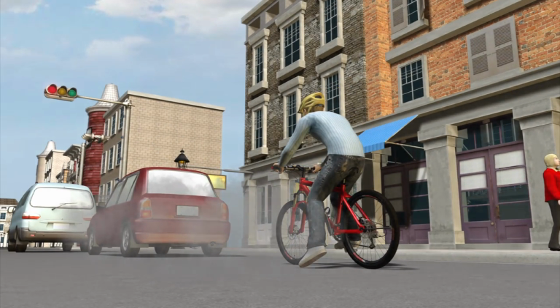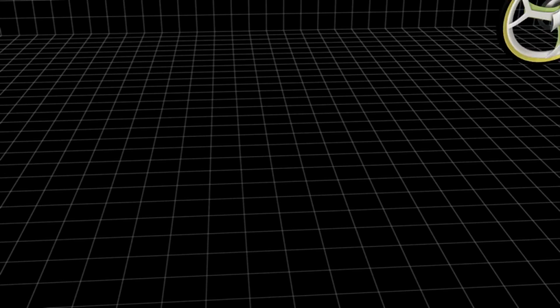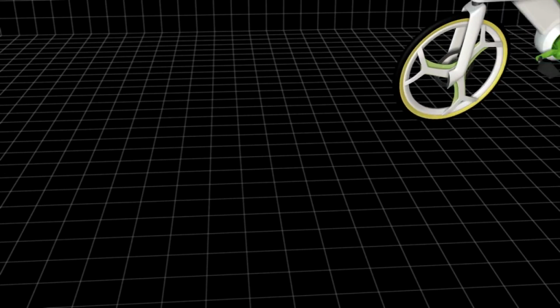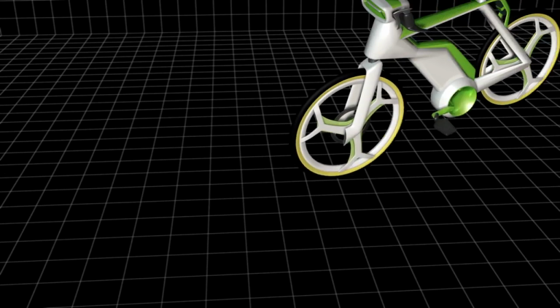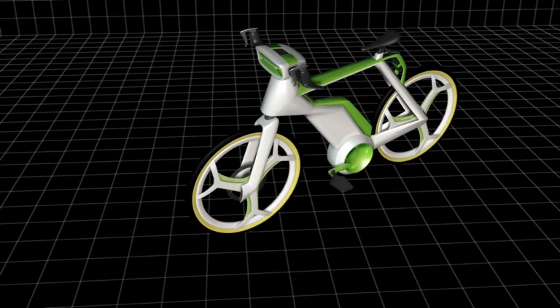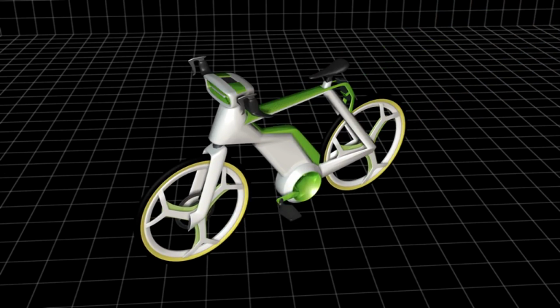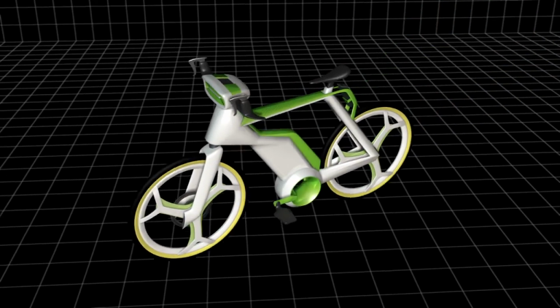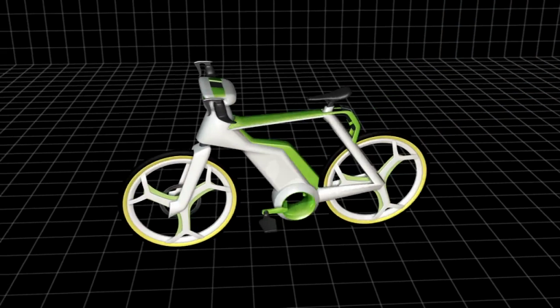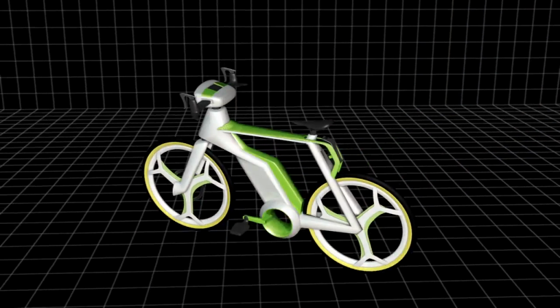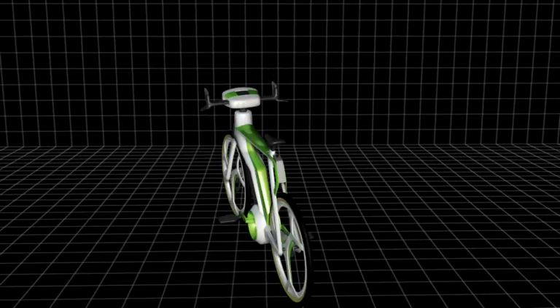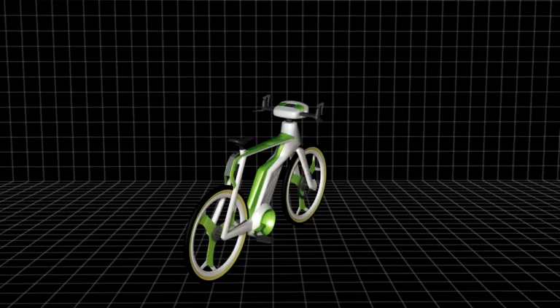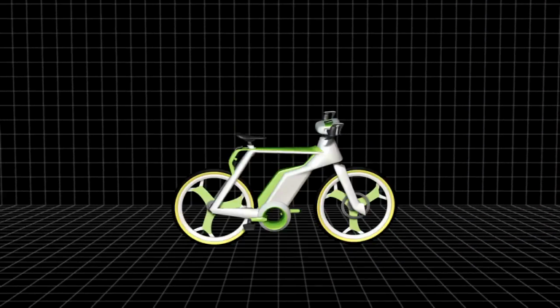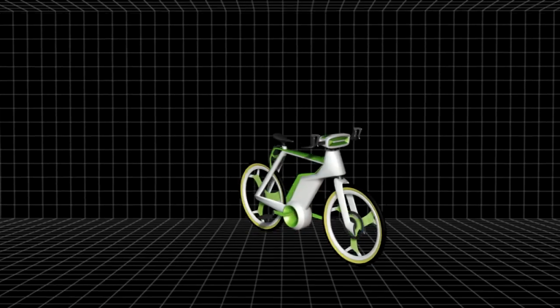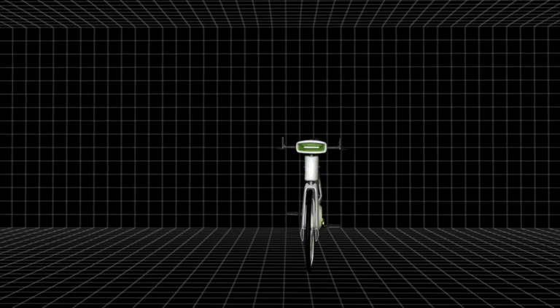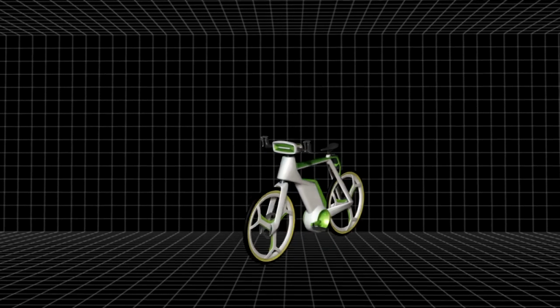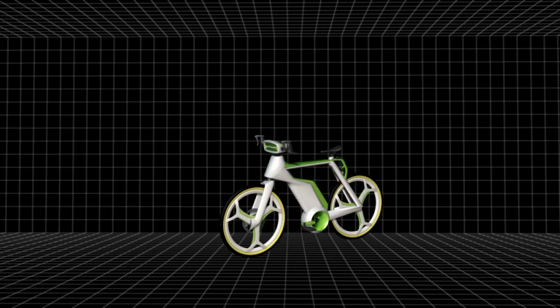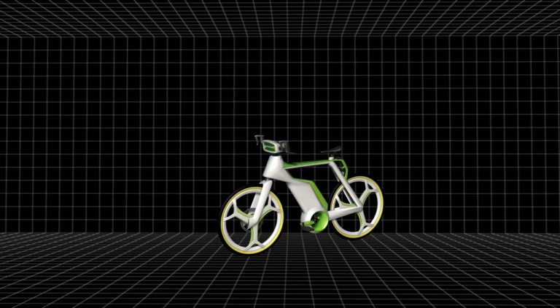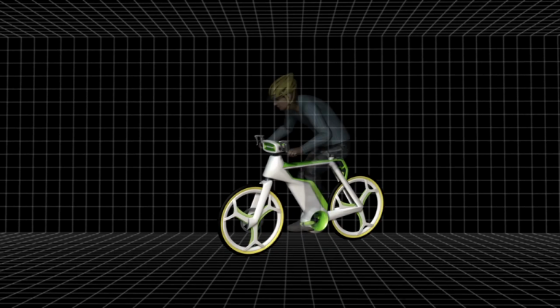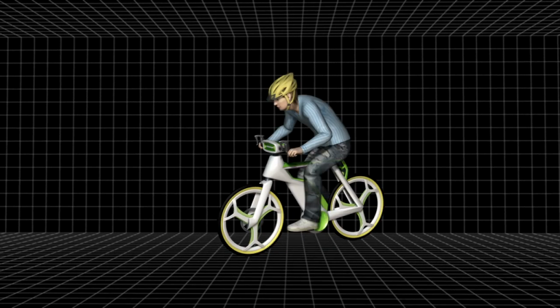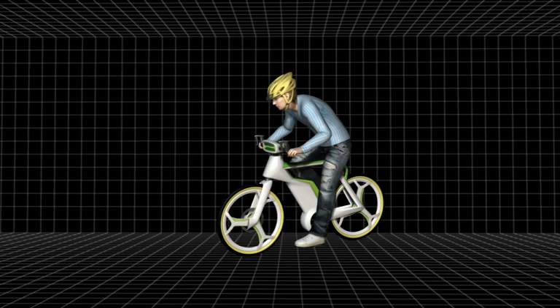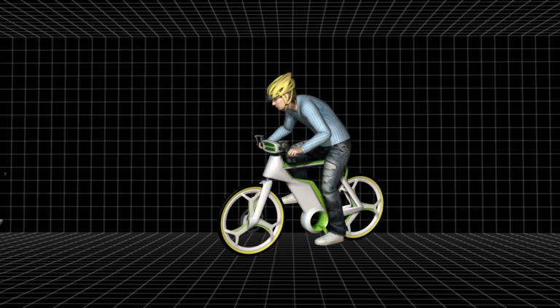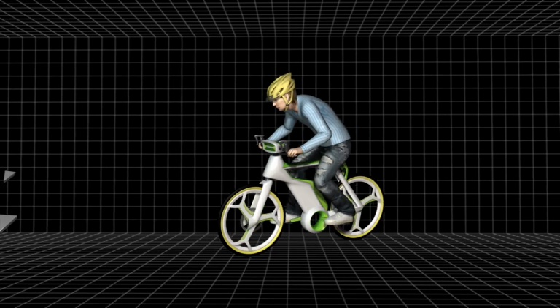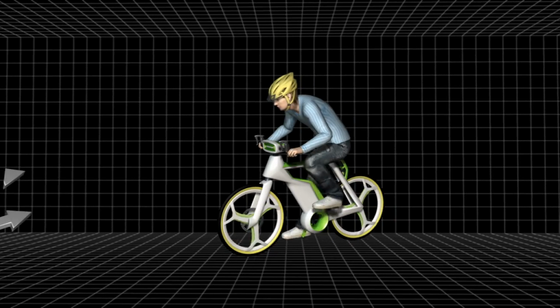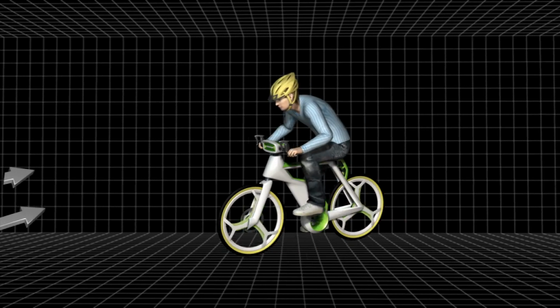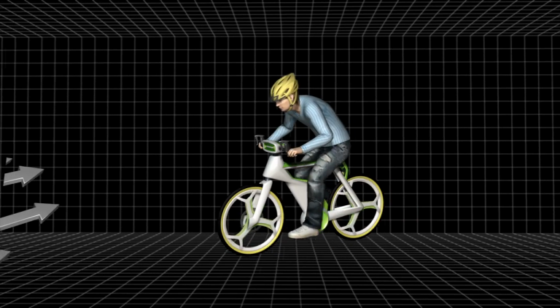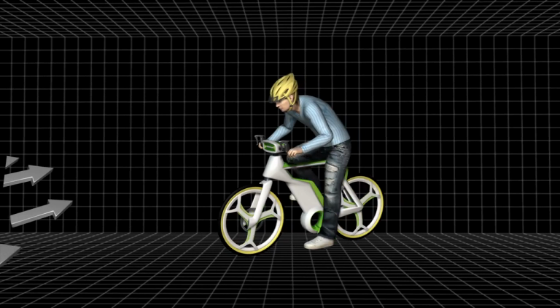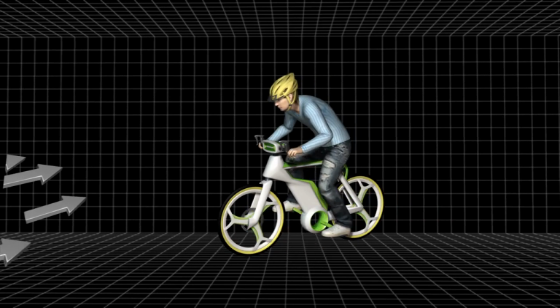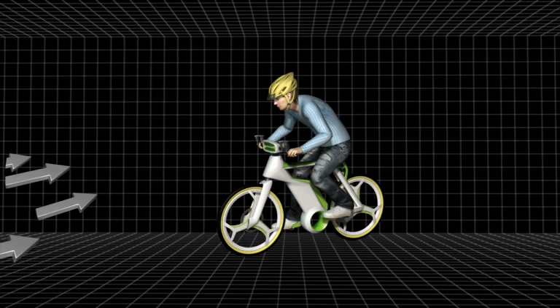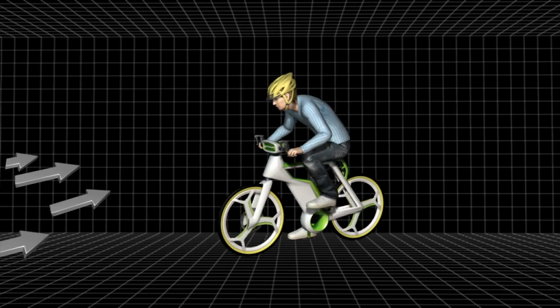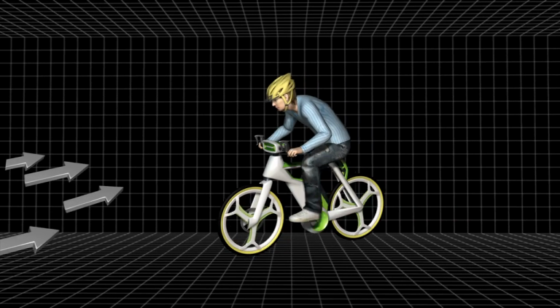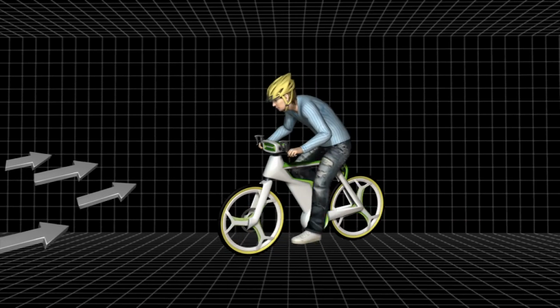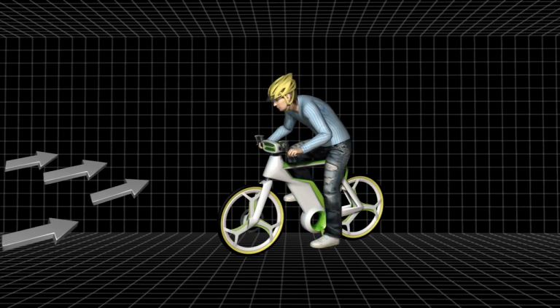The new bike will have a built-in air filter fitted between its handlebars, which captures dust, pollutants, and unwelcome airborne particles.